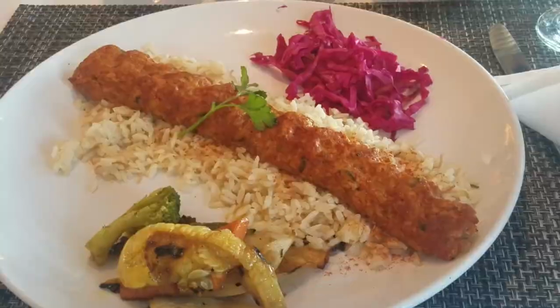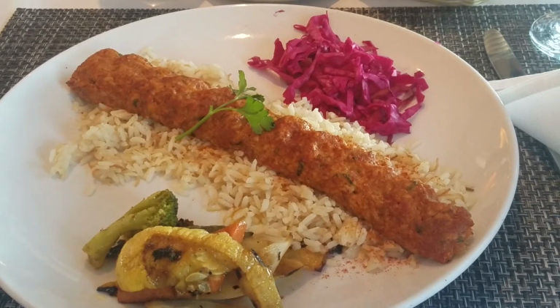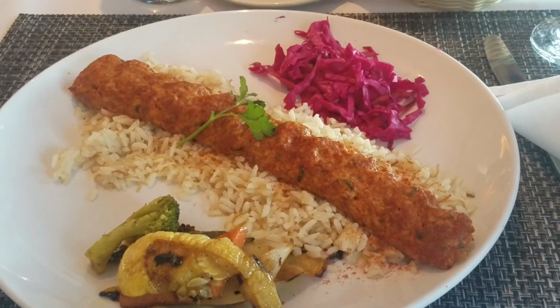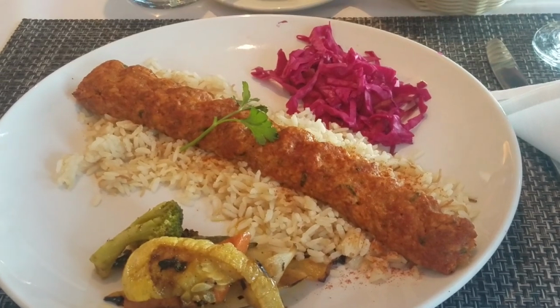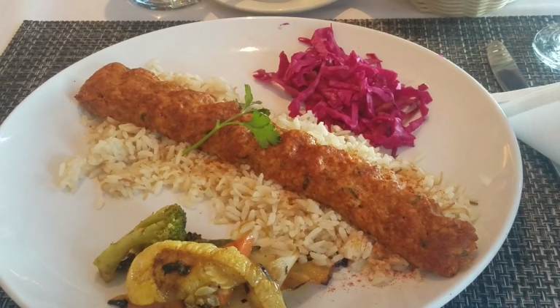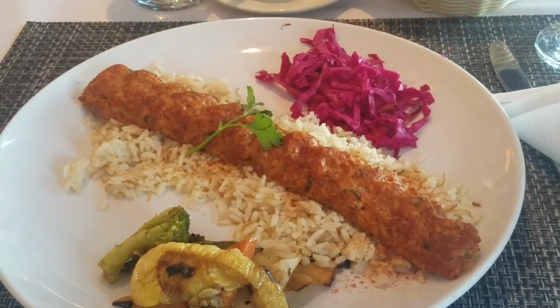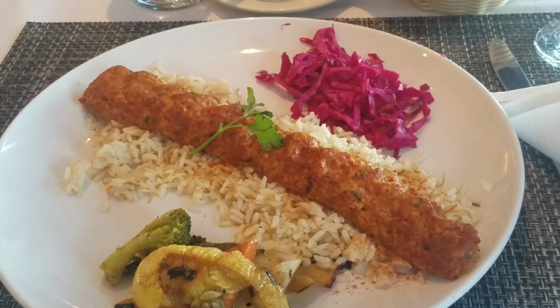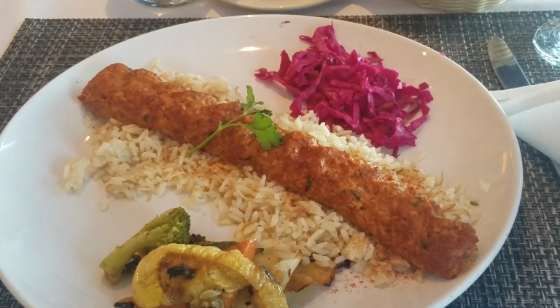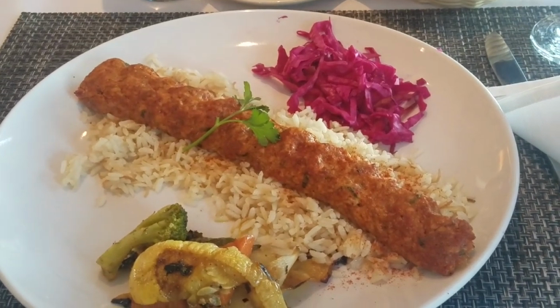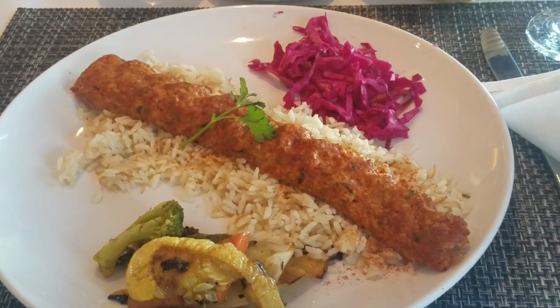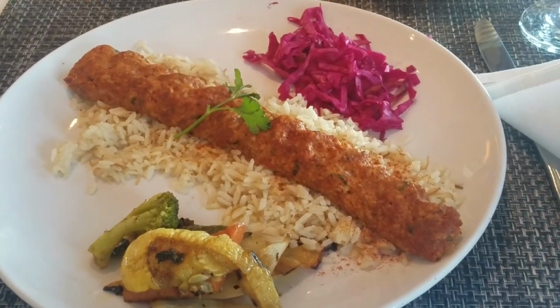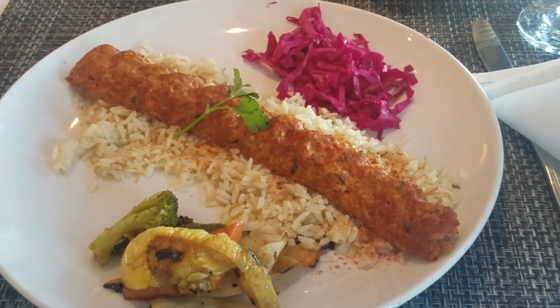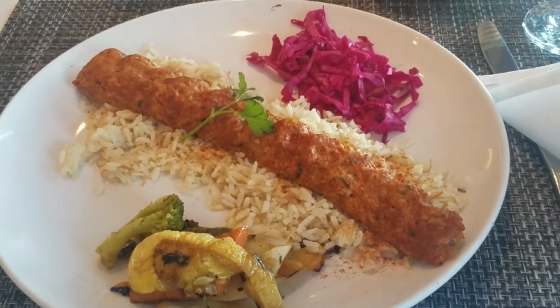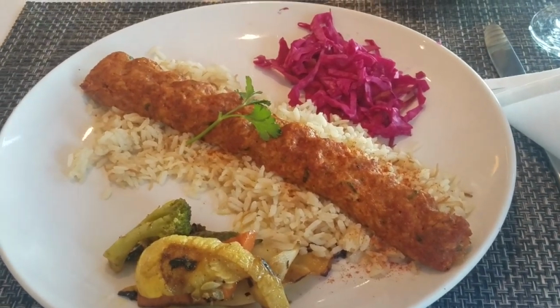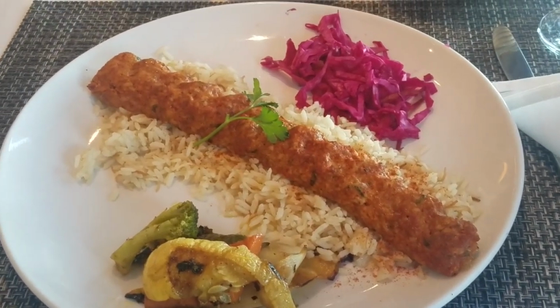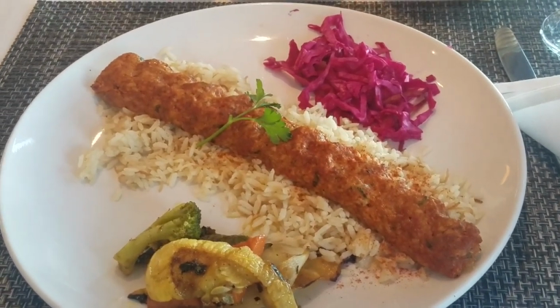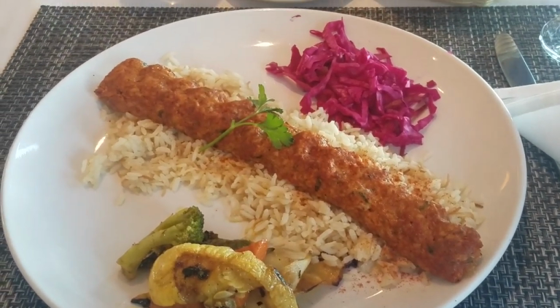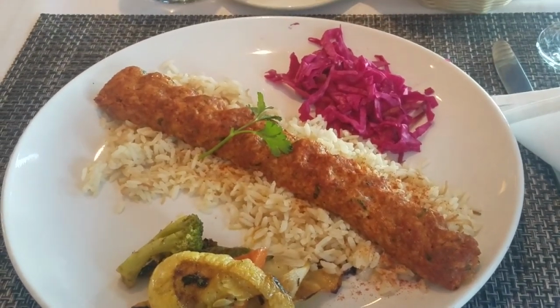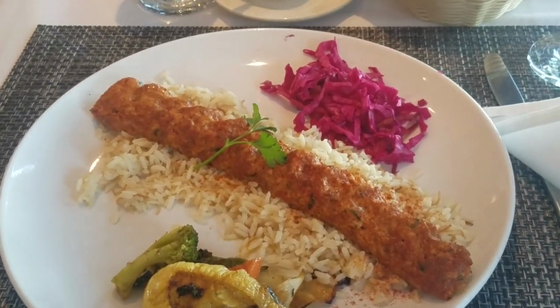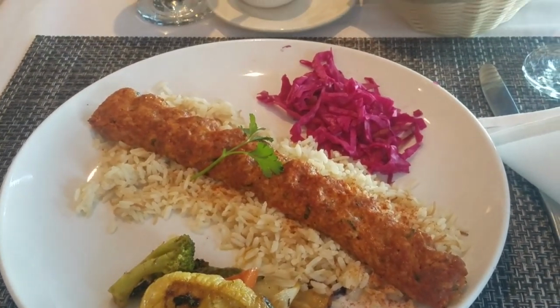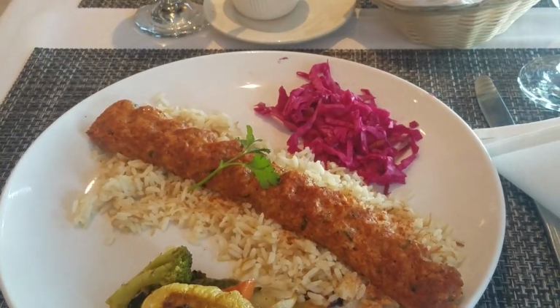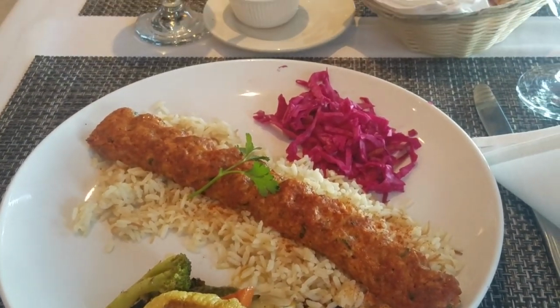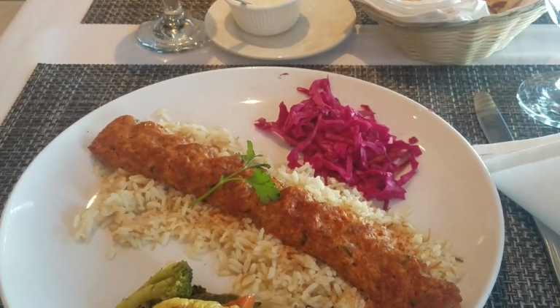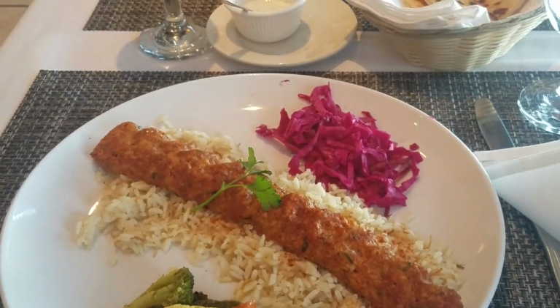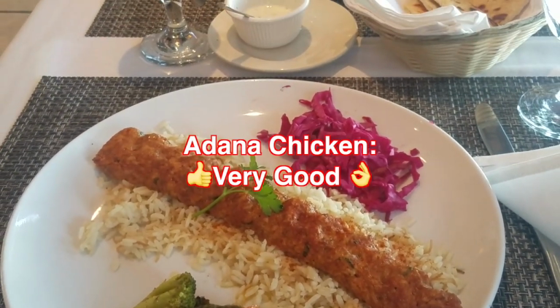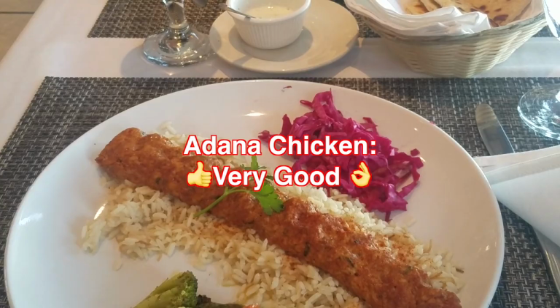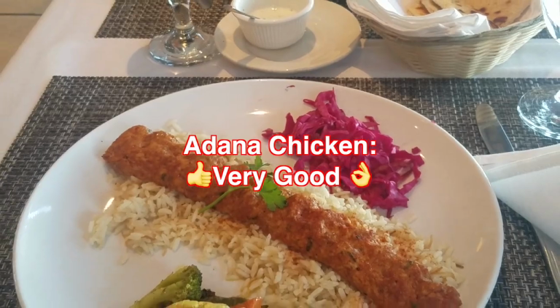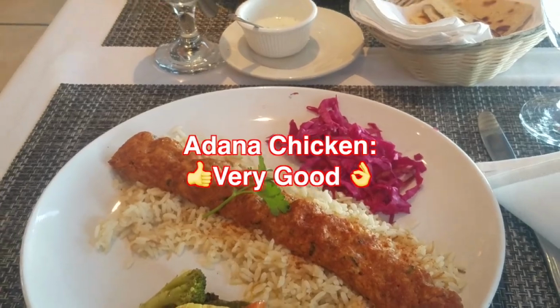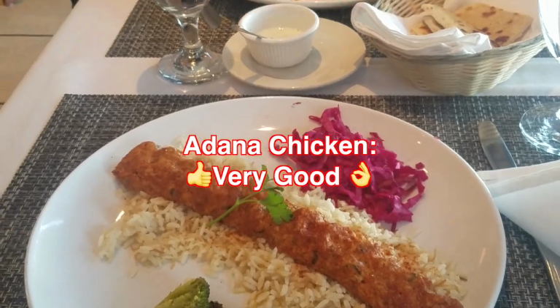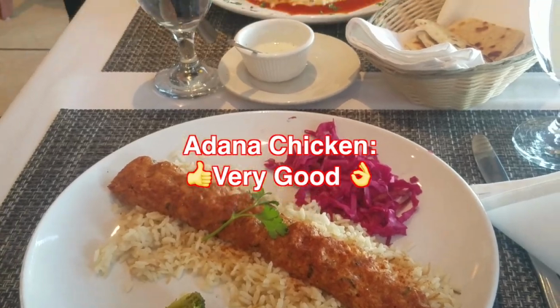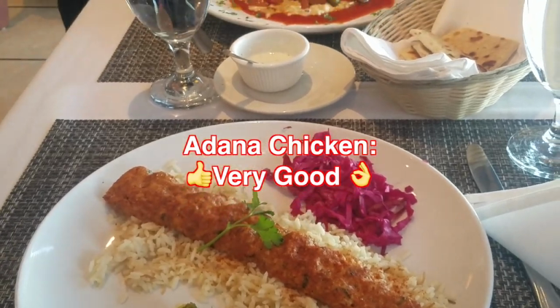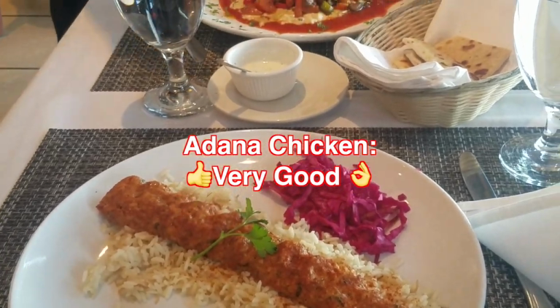The final verdict — me and Bai Luan liked this dish very much, and we'd say this passes.